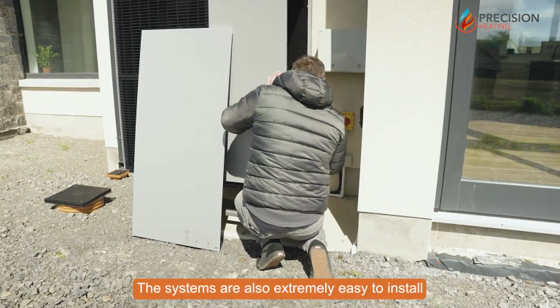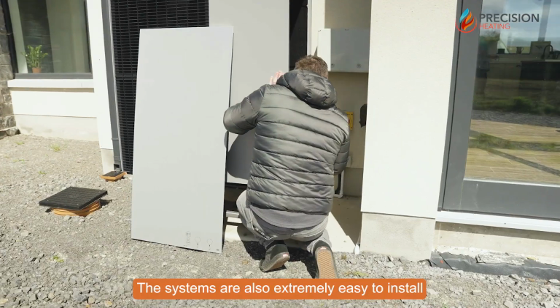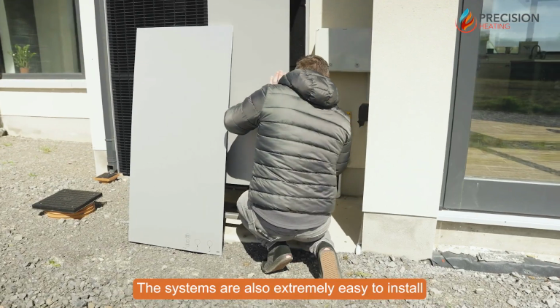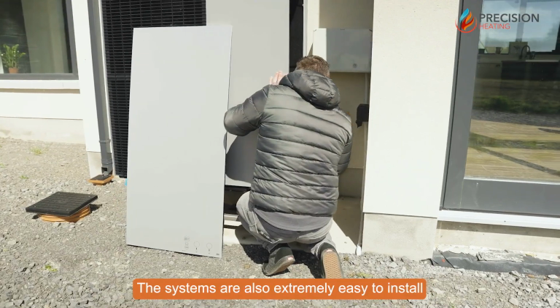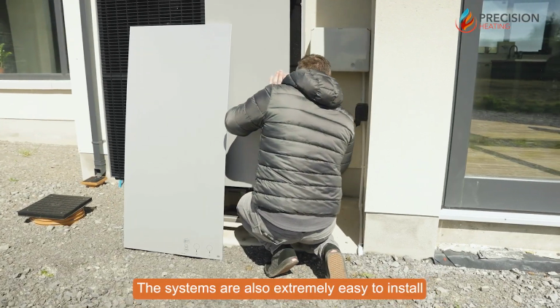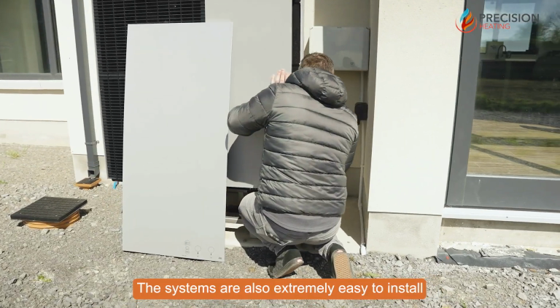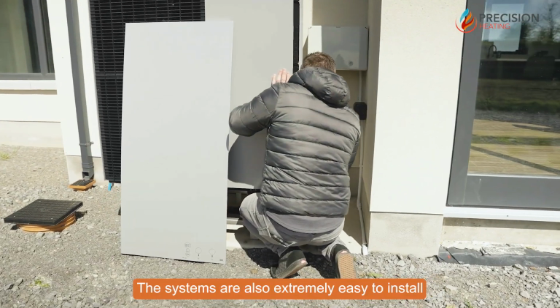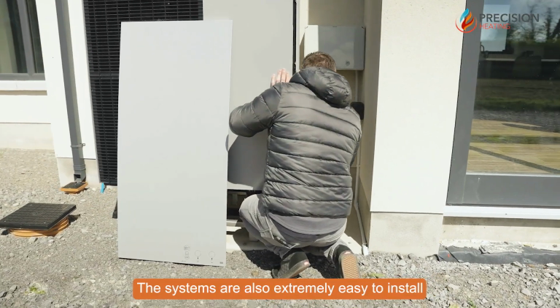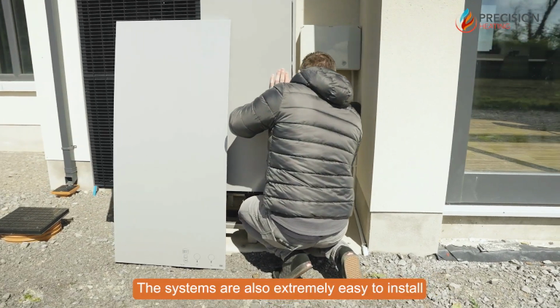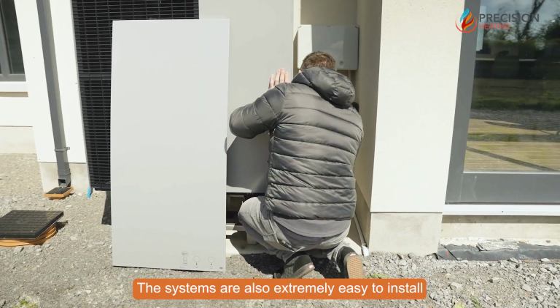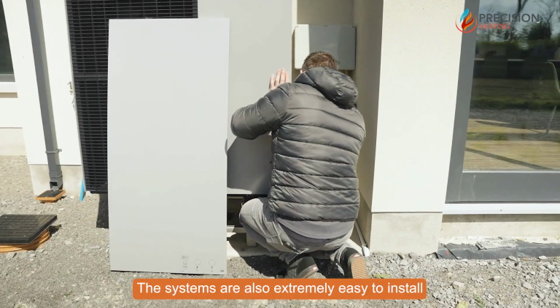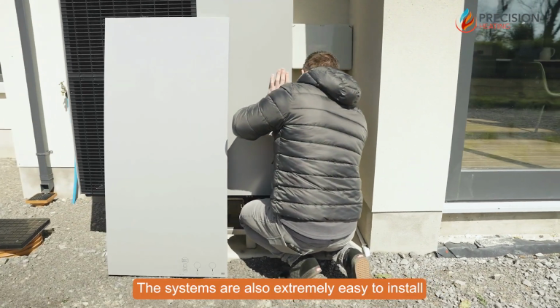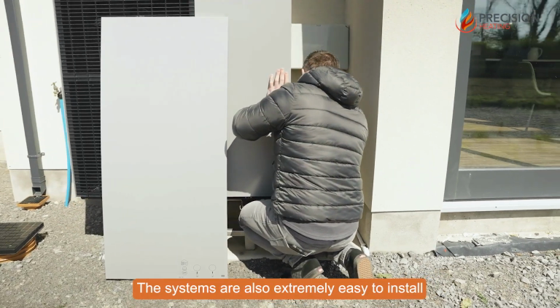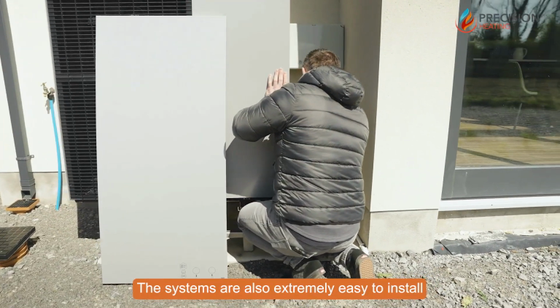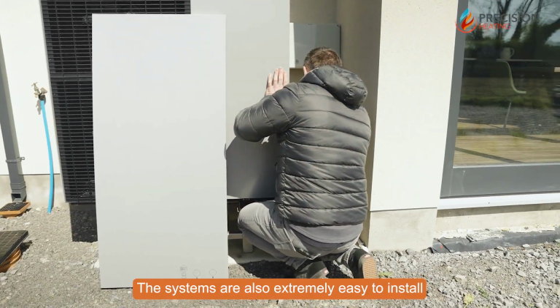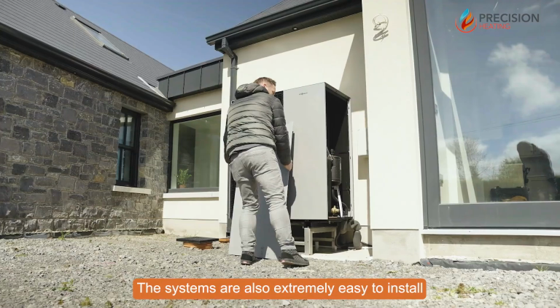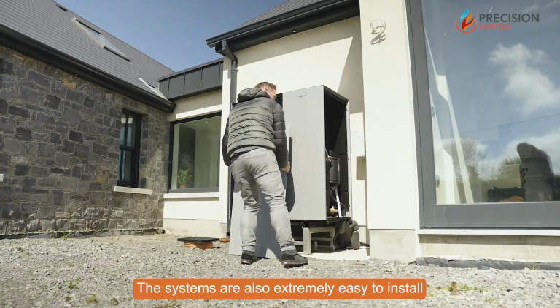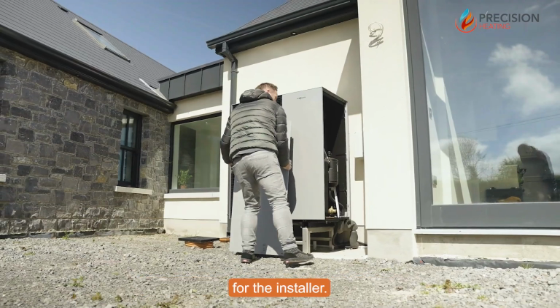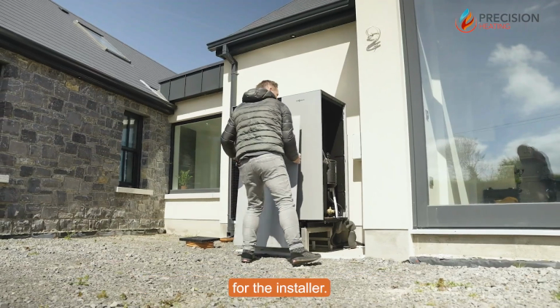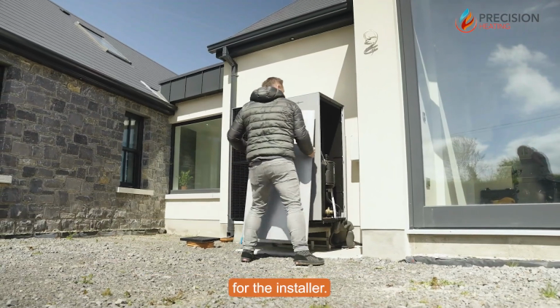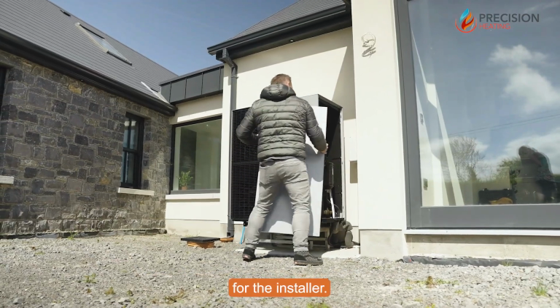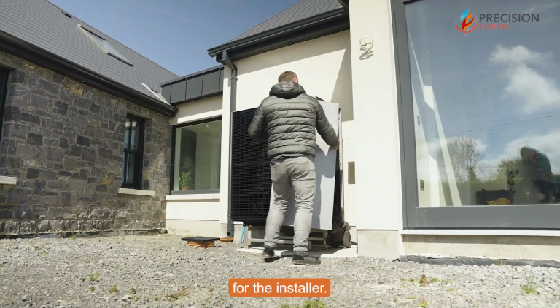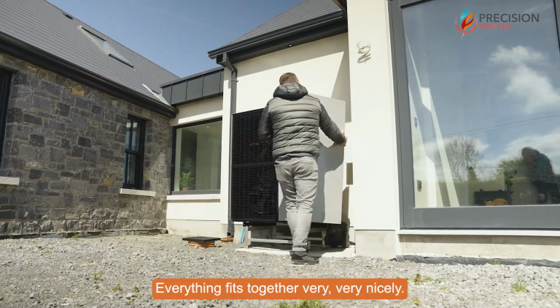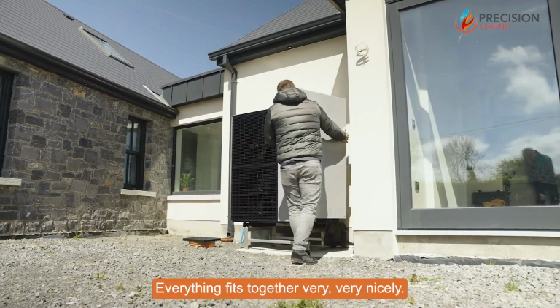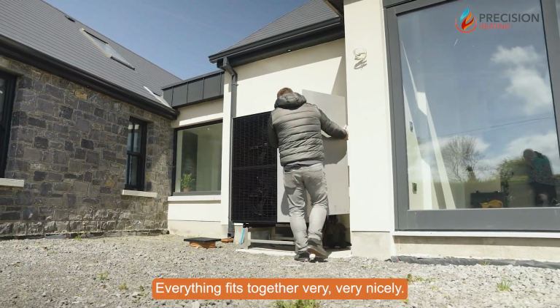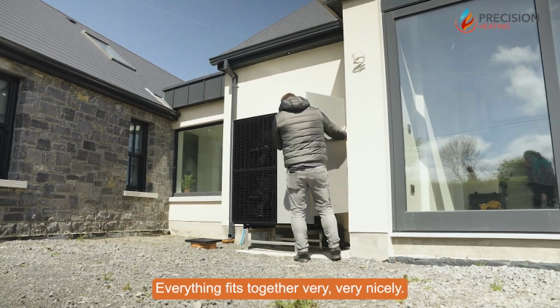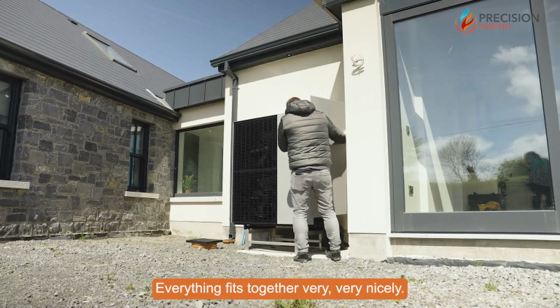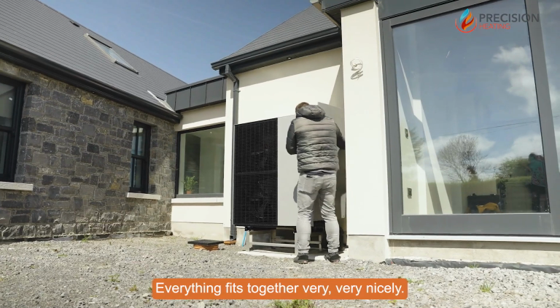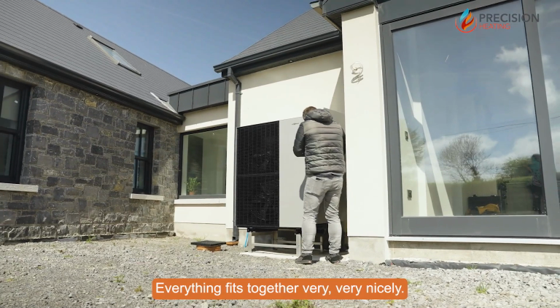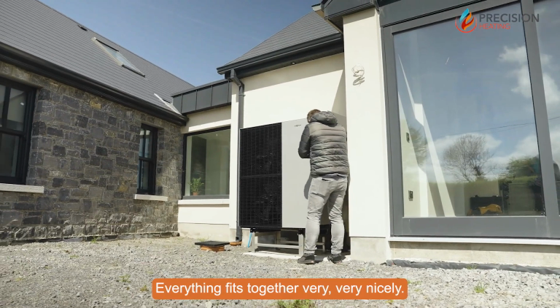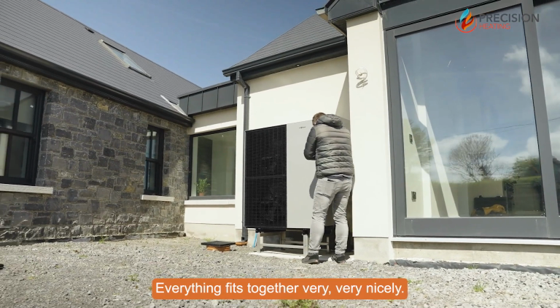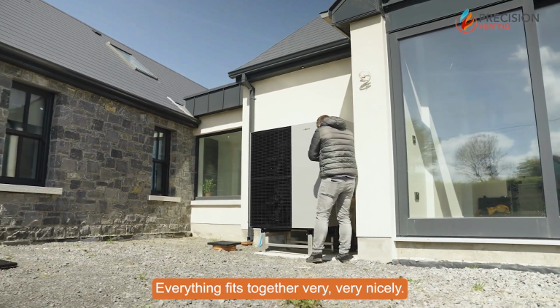The systems are also extremely easy to install for the installer. Everything fits together very, very nicely.